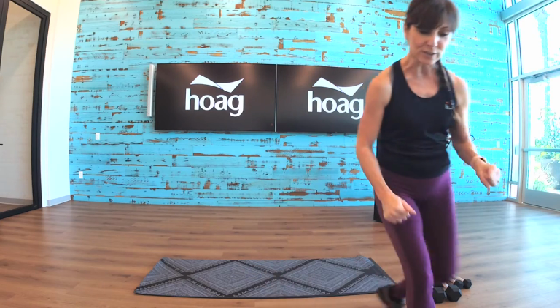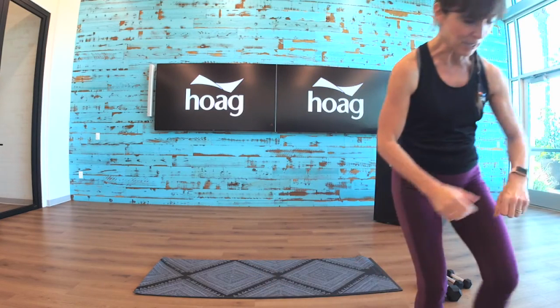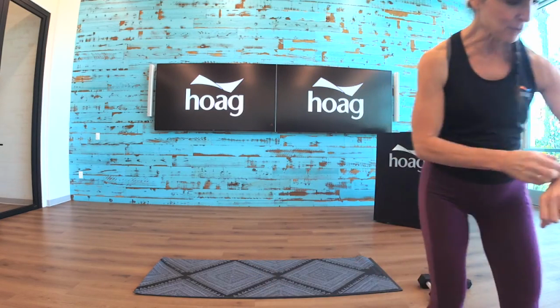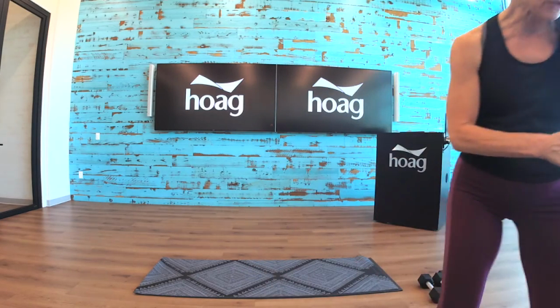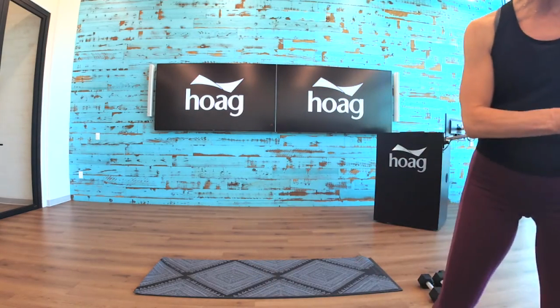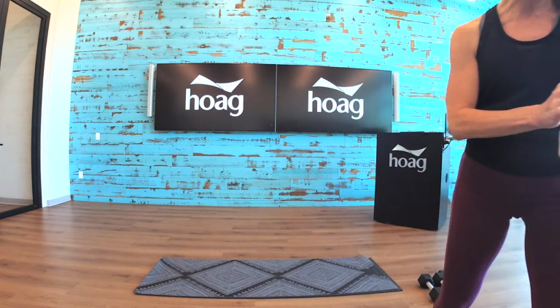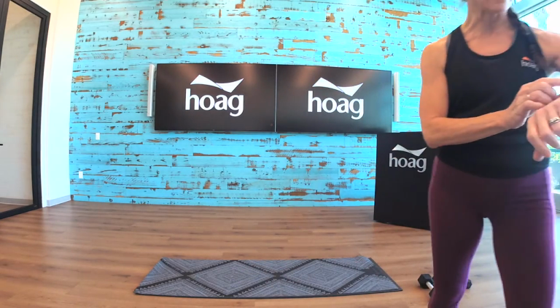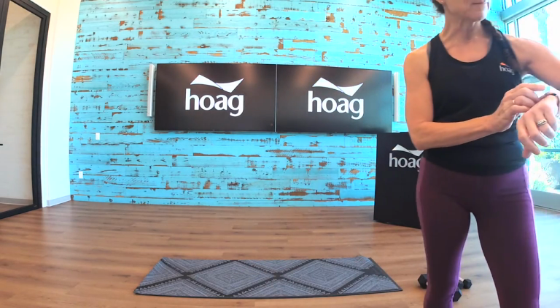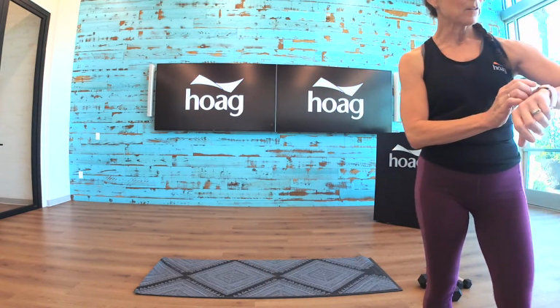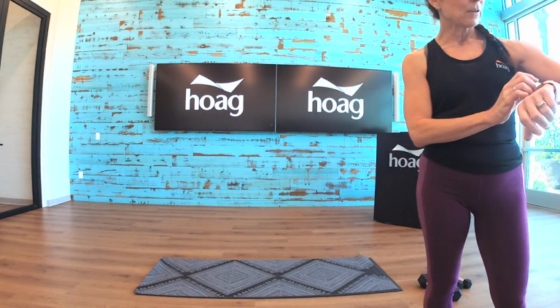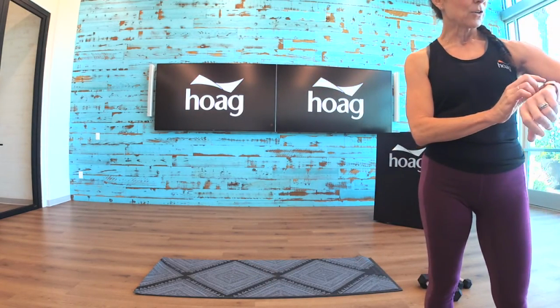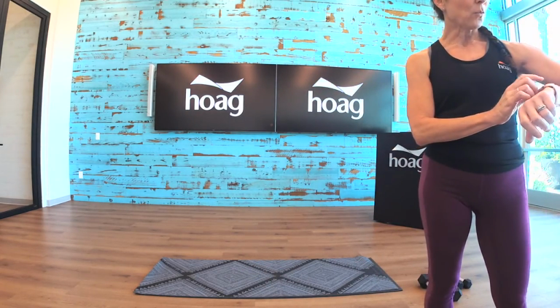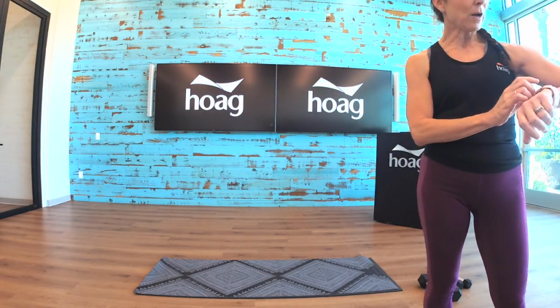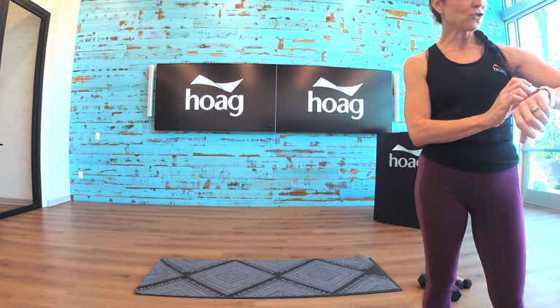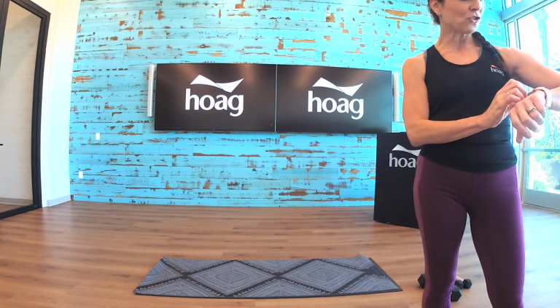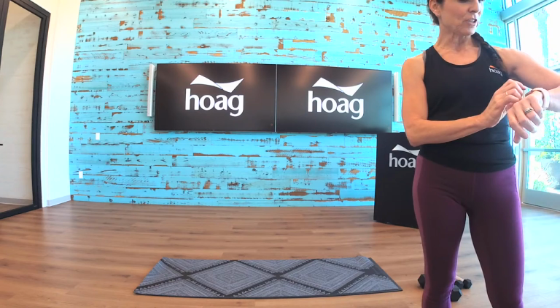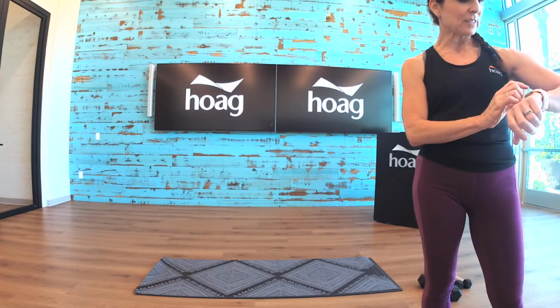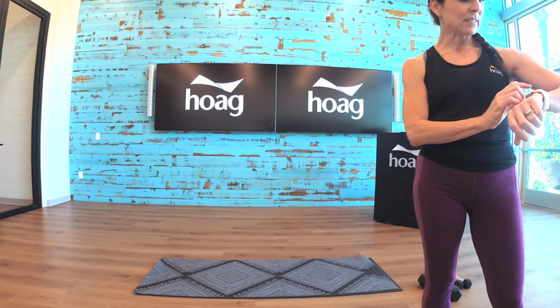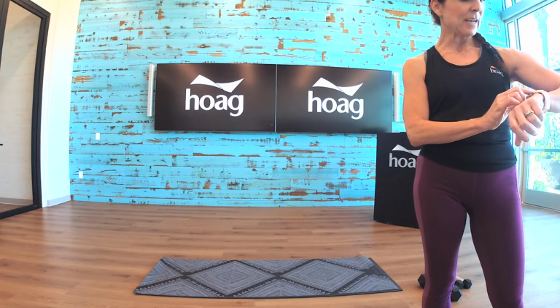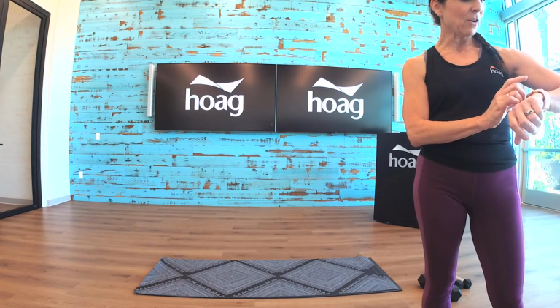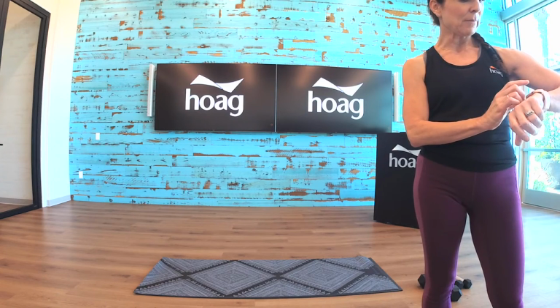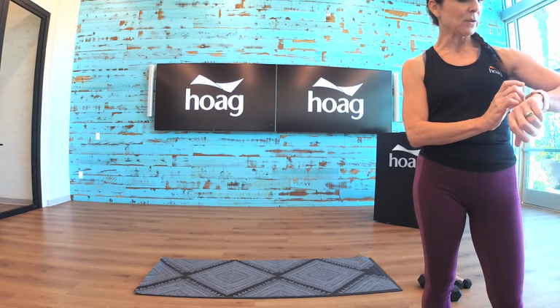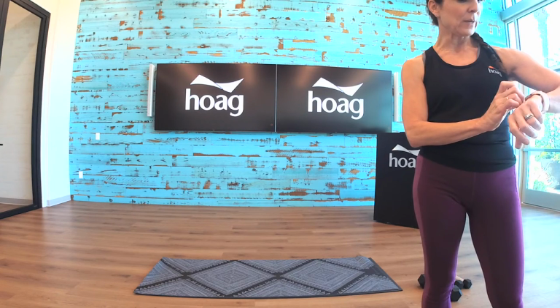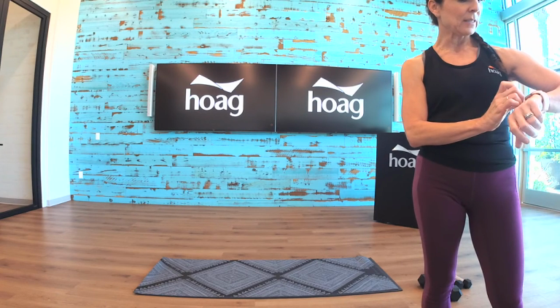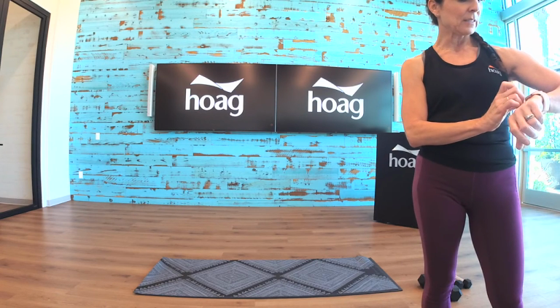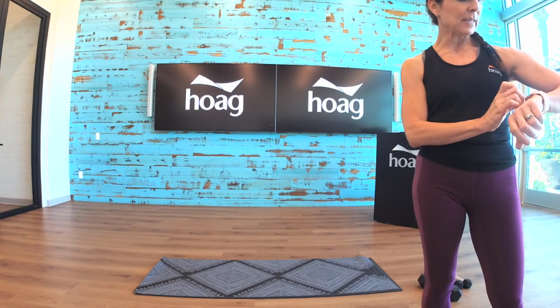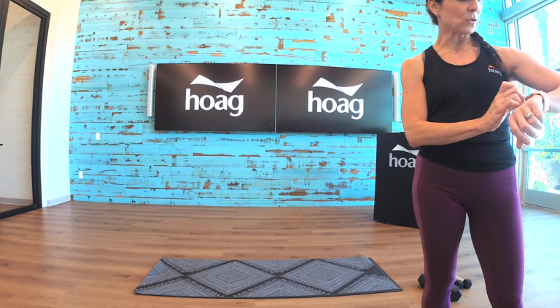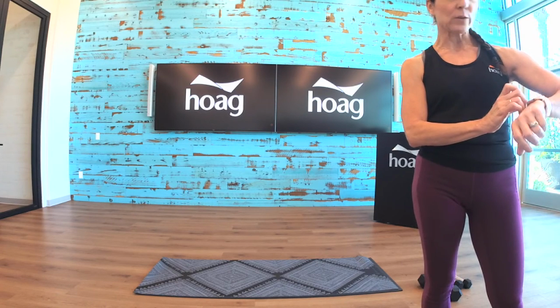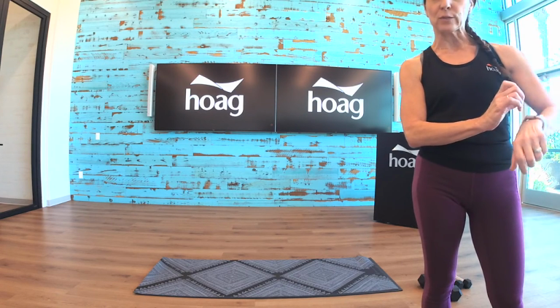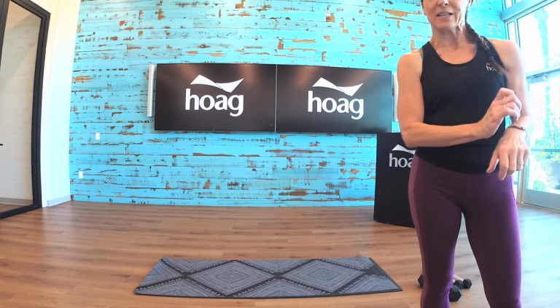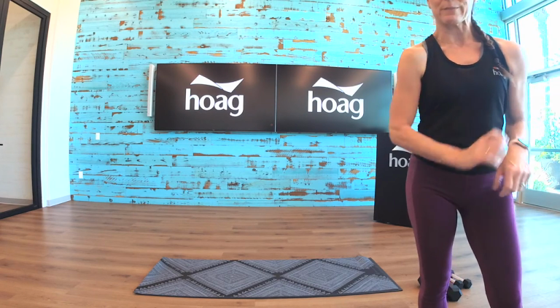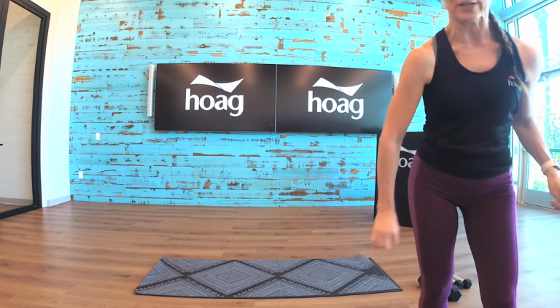Start the timer, start your watch, and see how many calories we burn.